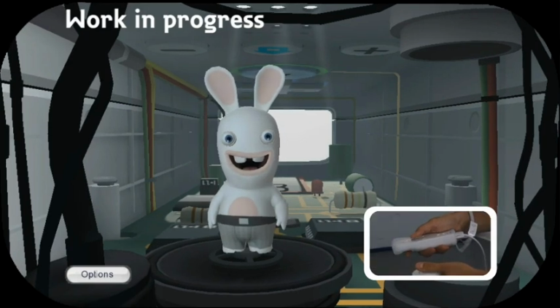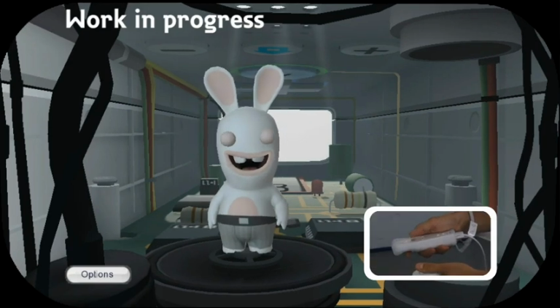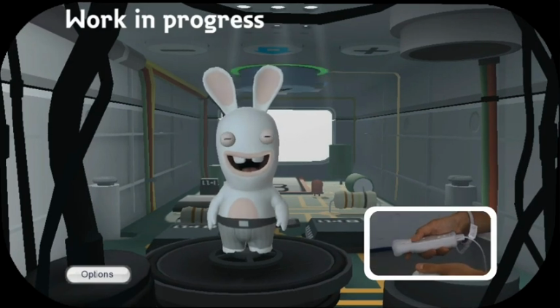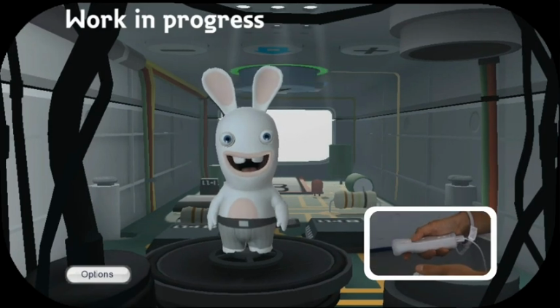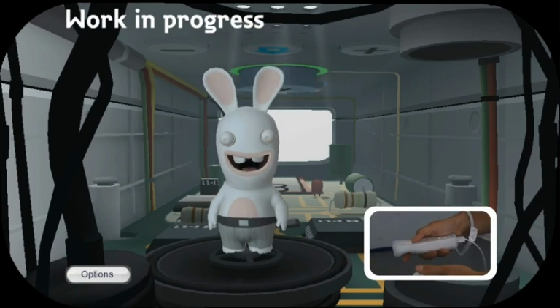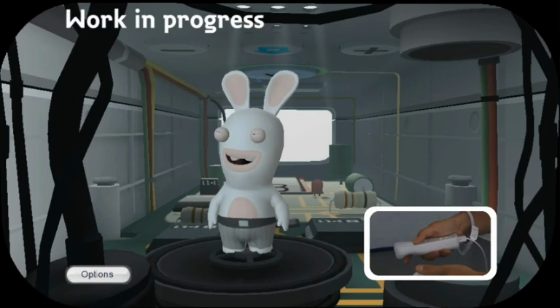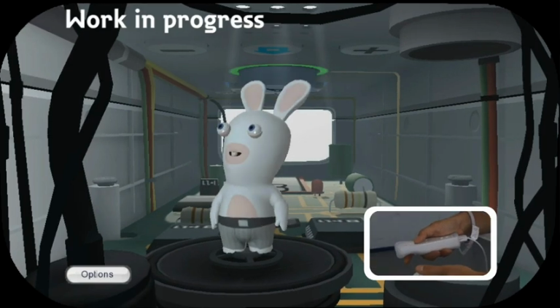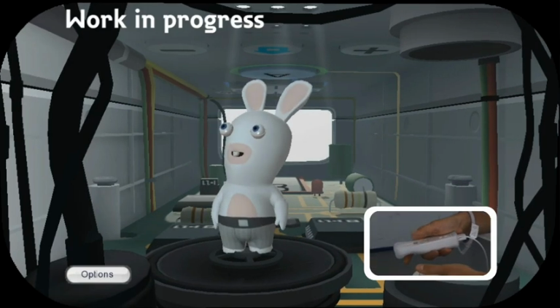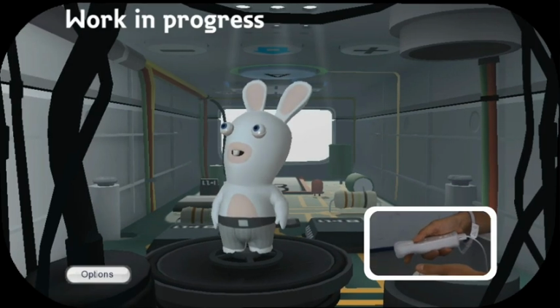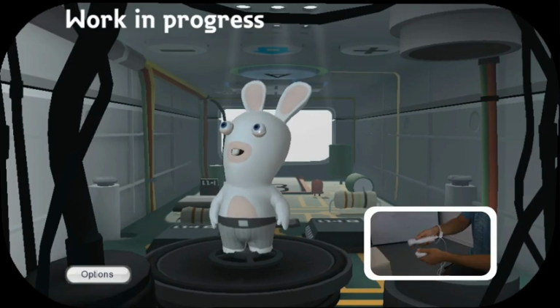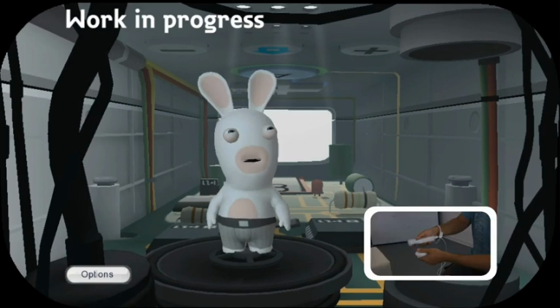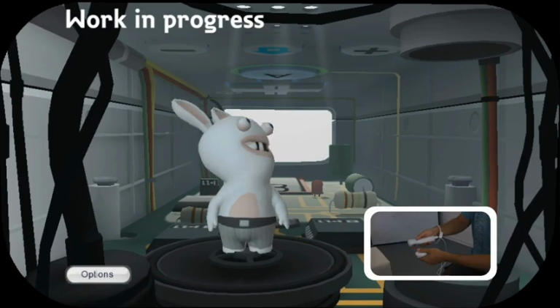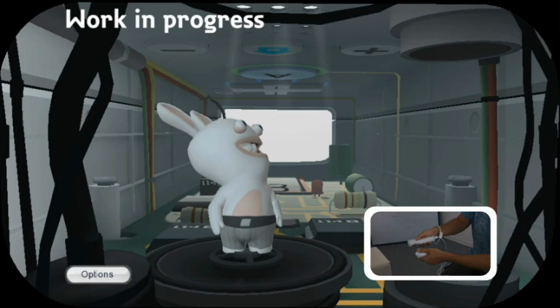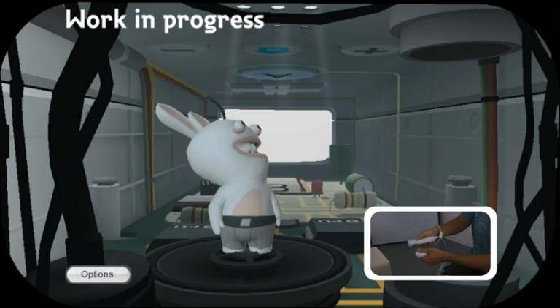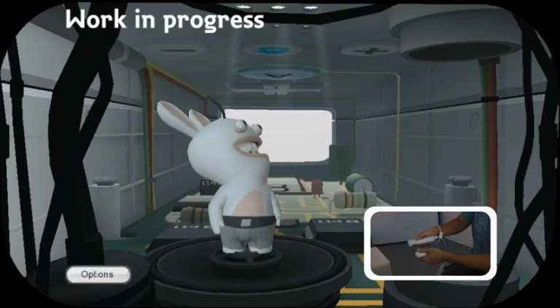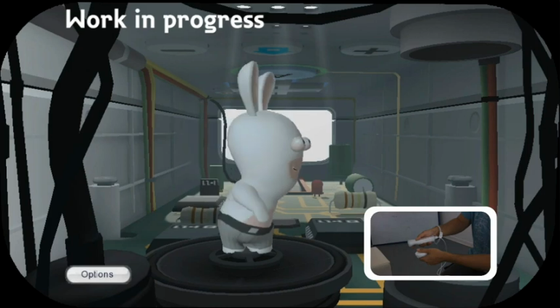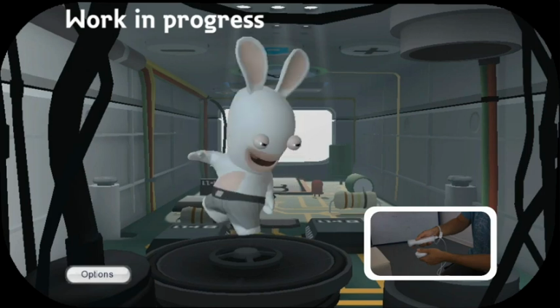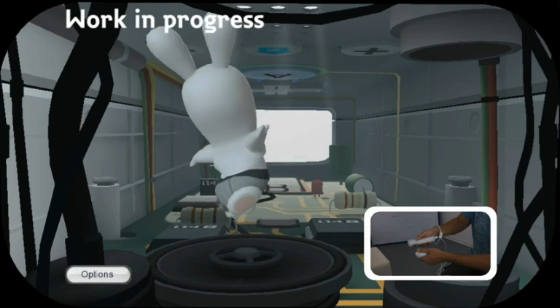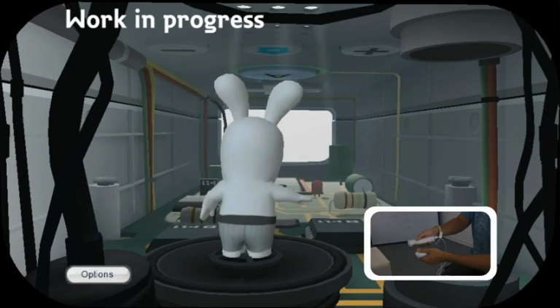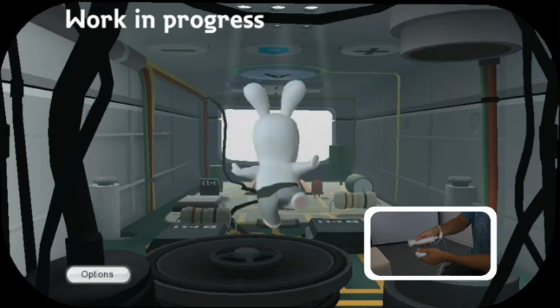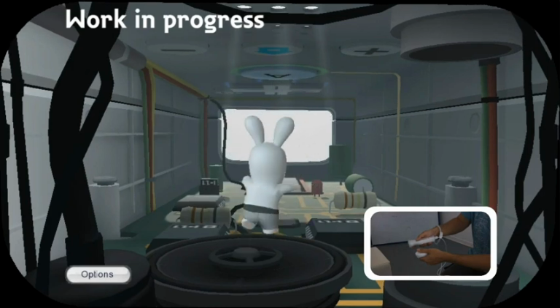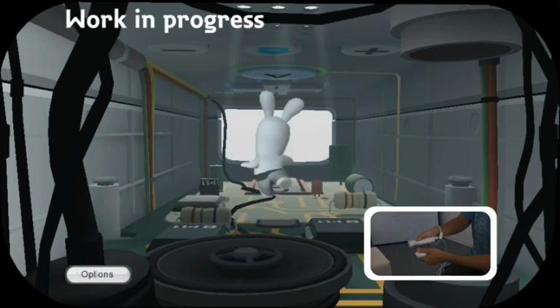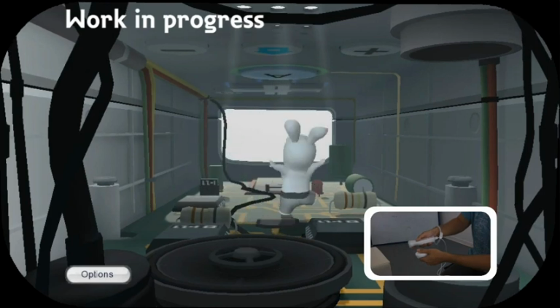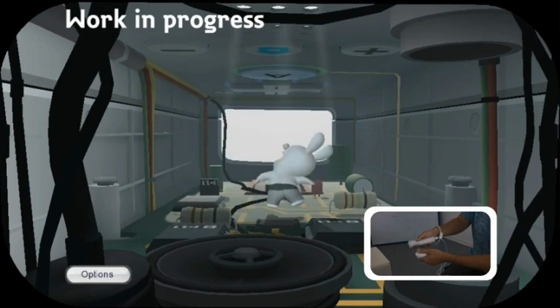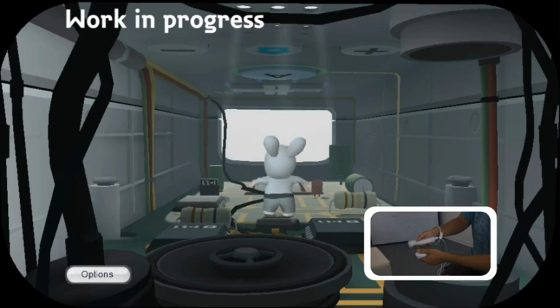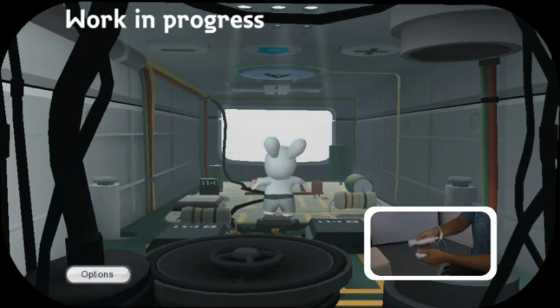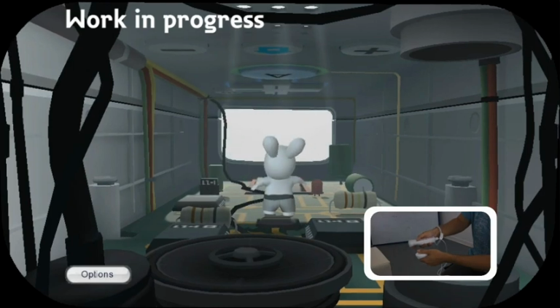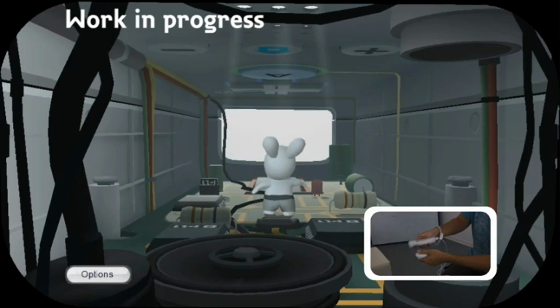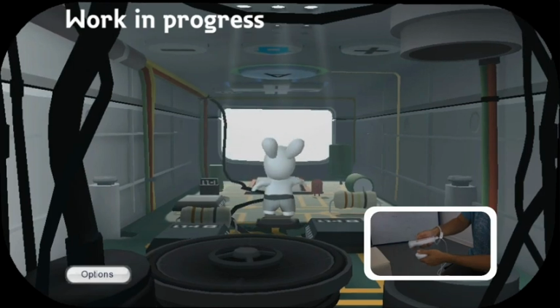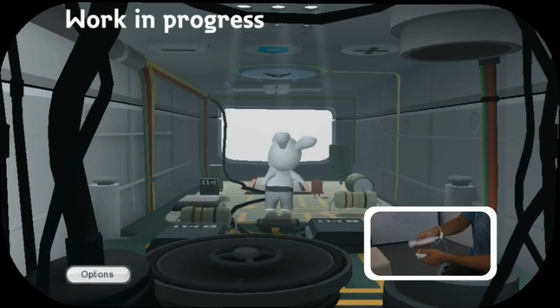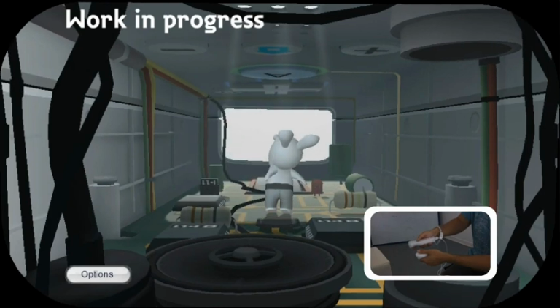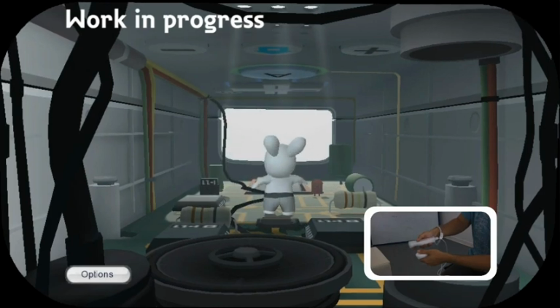Now as we all know, Rabbids love buttons, so you can distract him at any time by clicking on the various buttons.